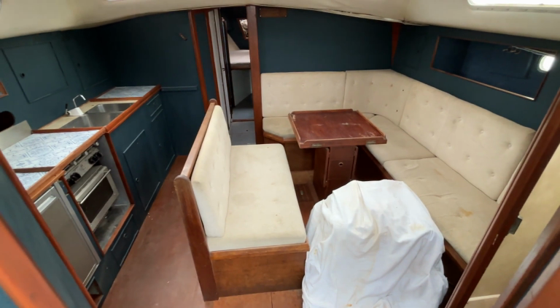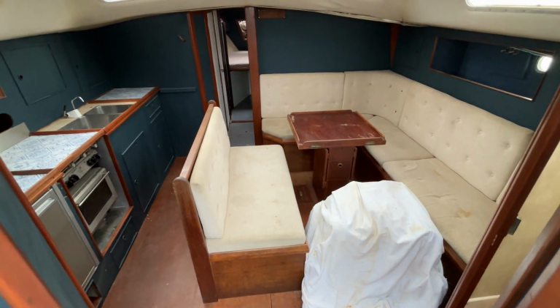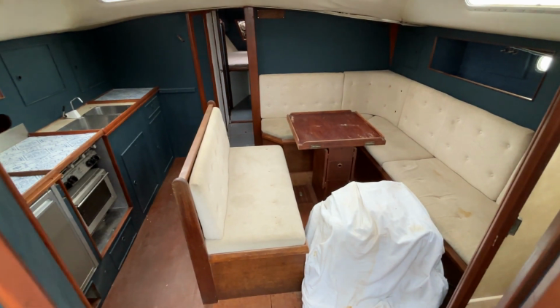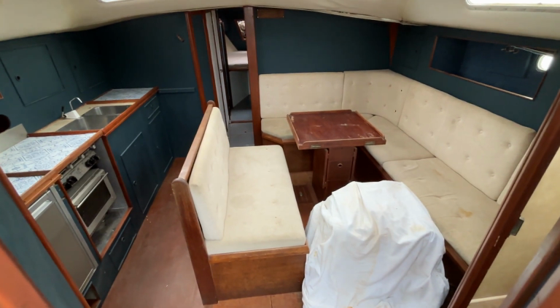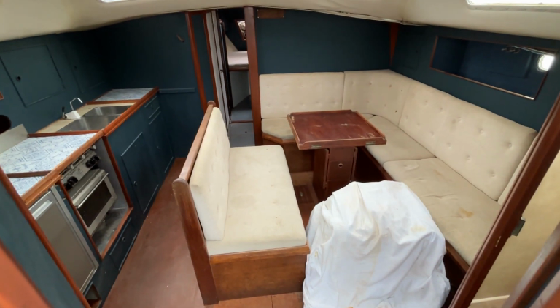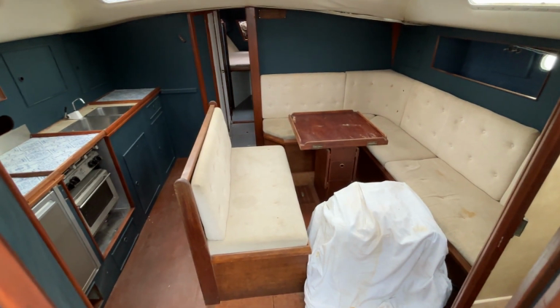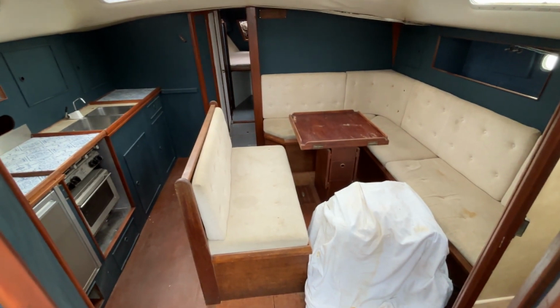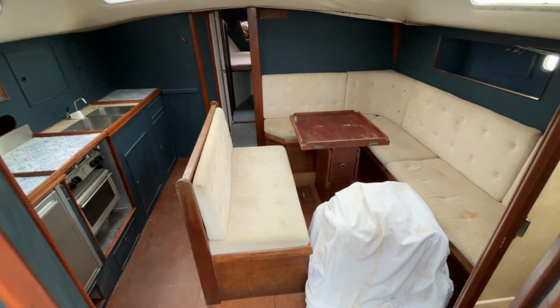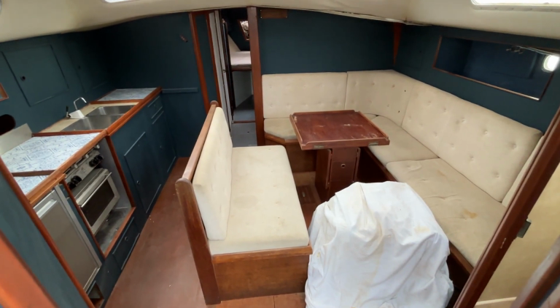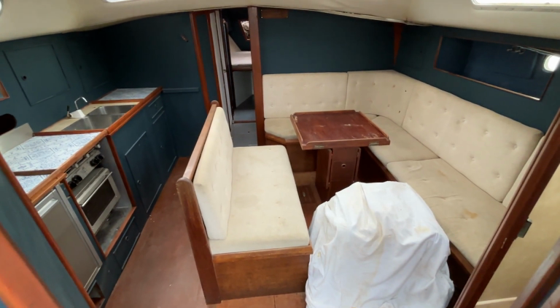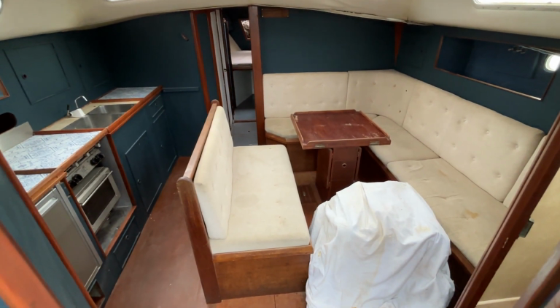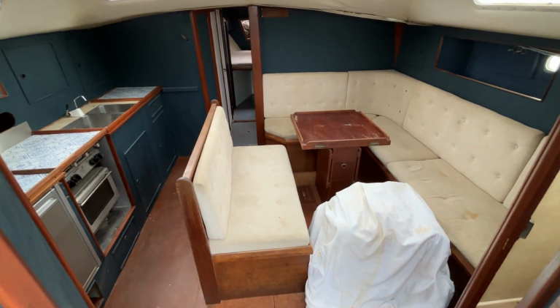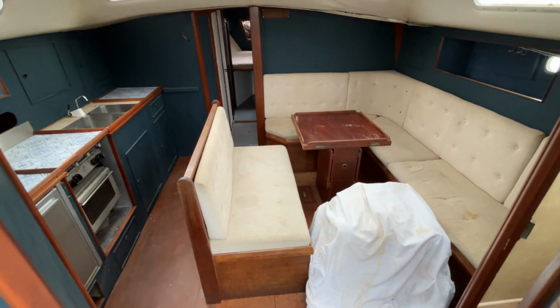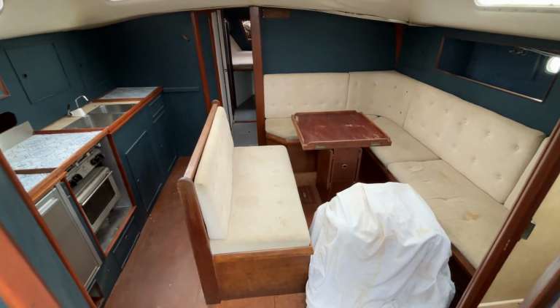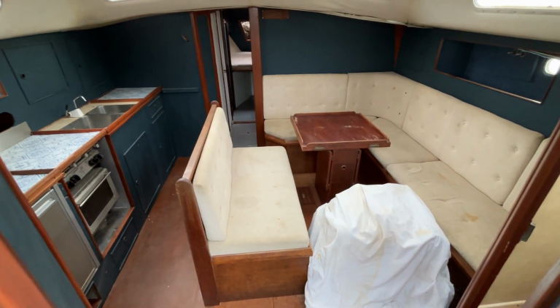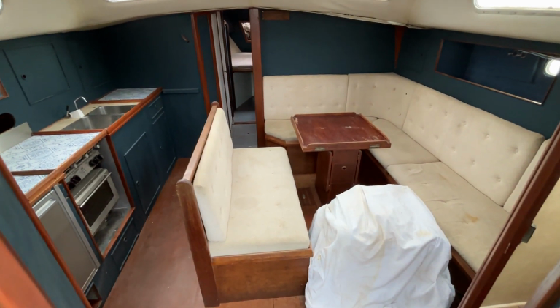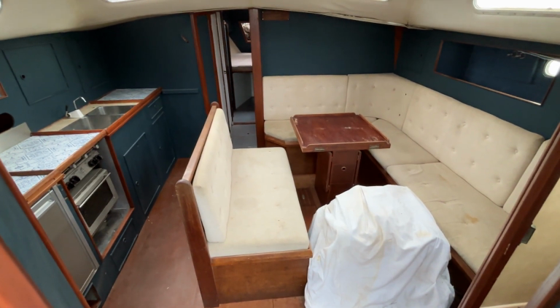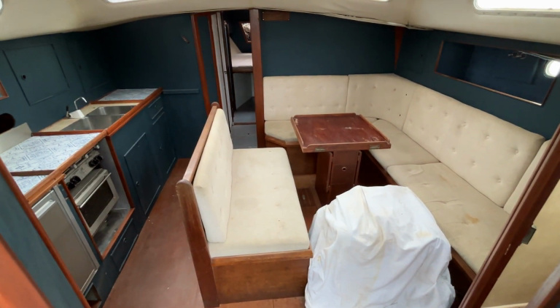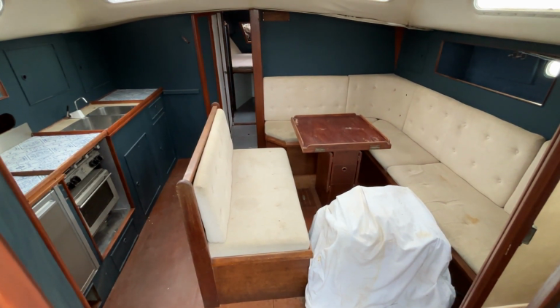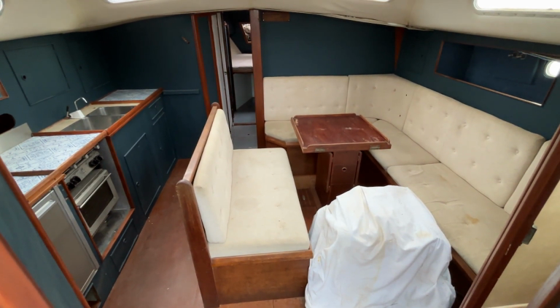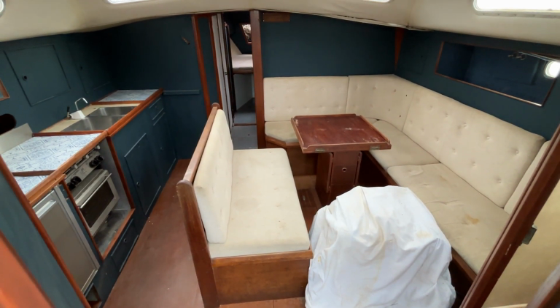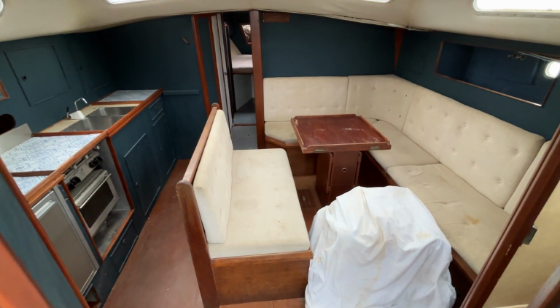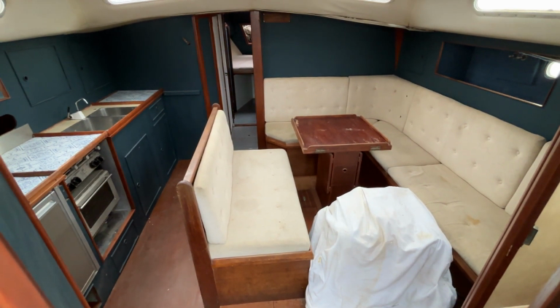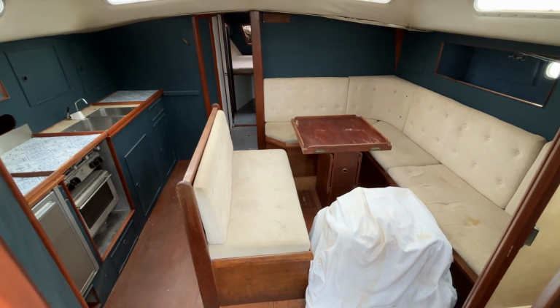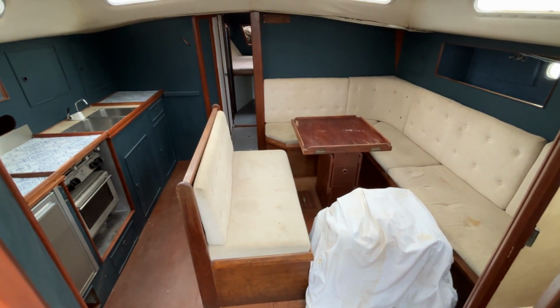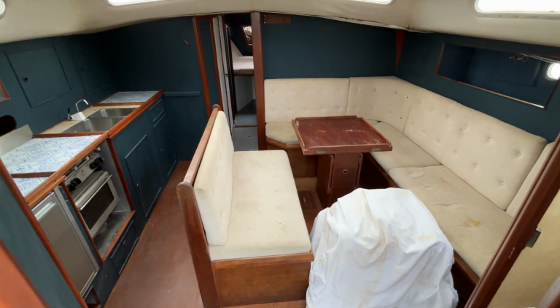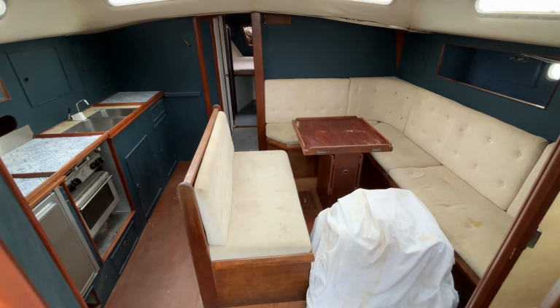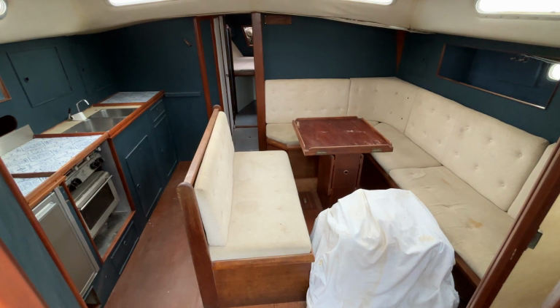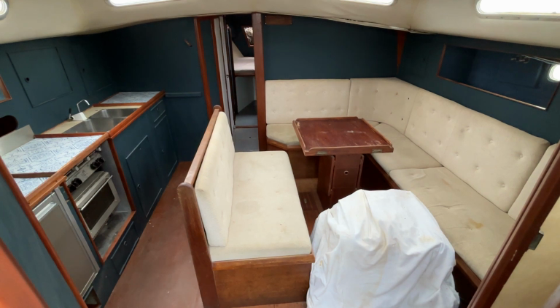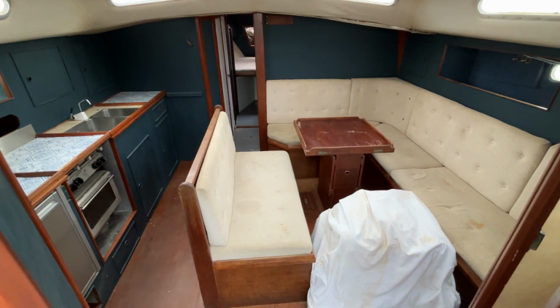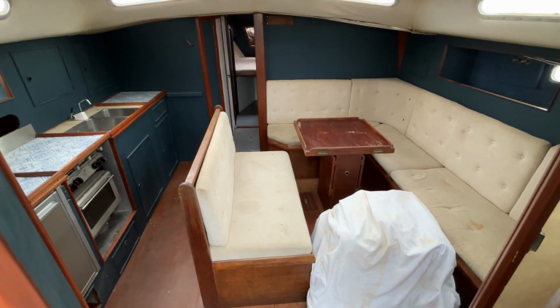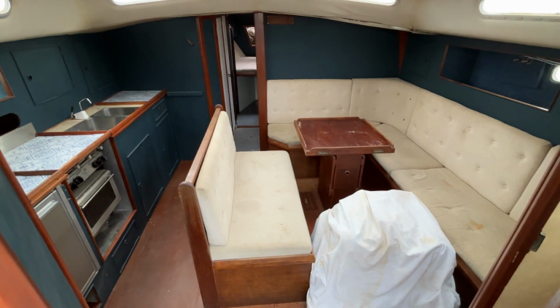Hi, this is Nick from Boatshed Hellampton. I'm just going to show you around the interior of this Trident Warrior 40 we've got for sale.